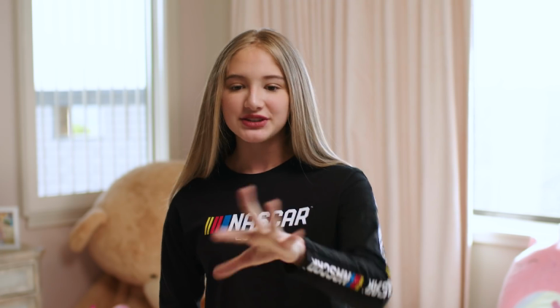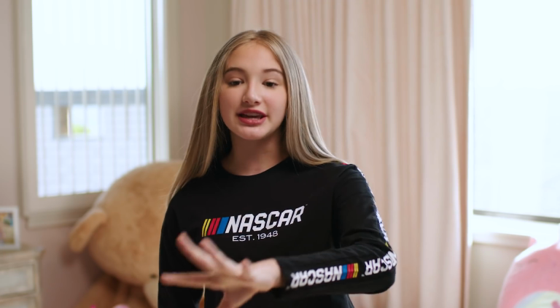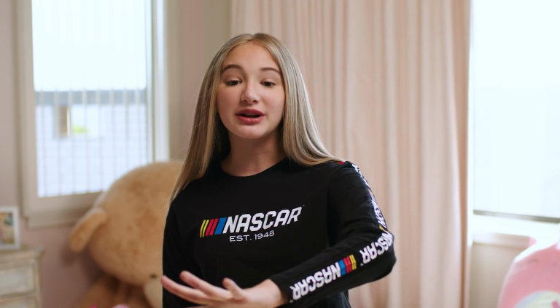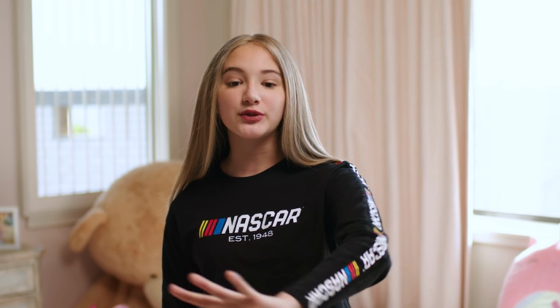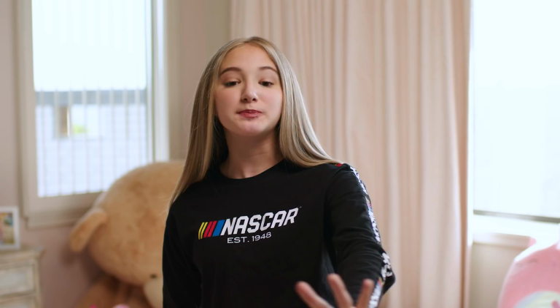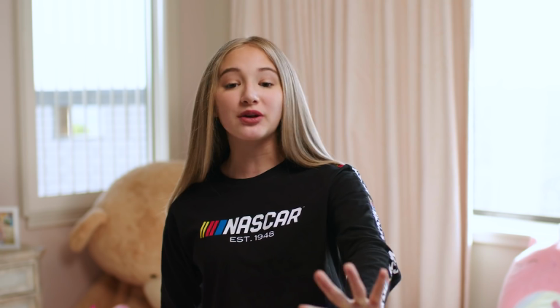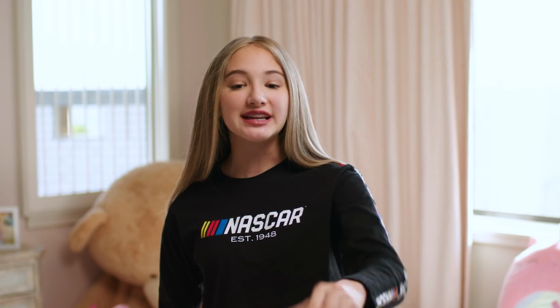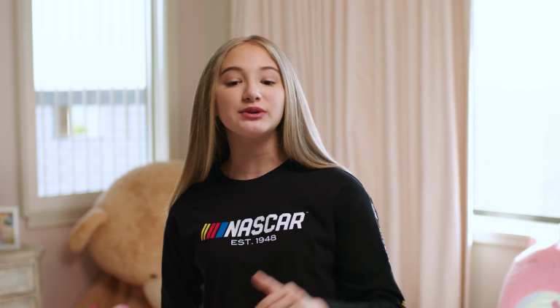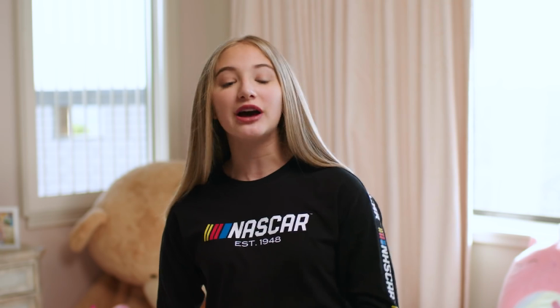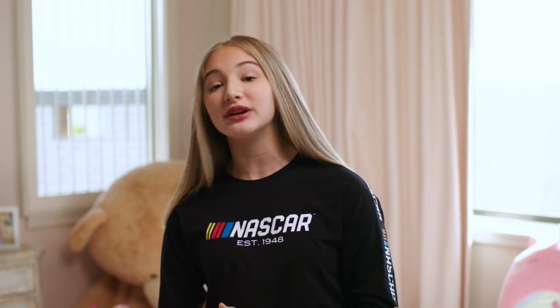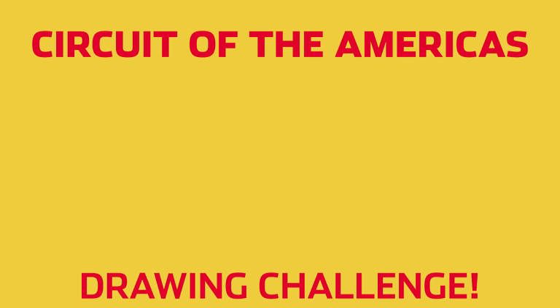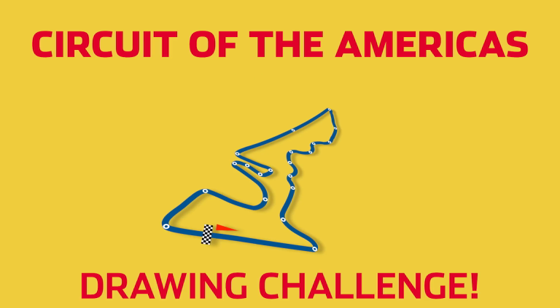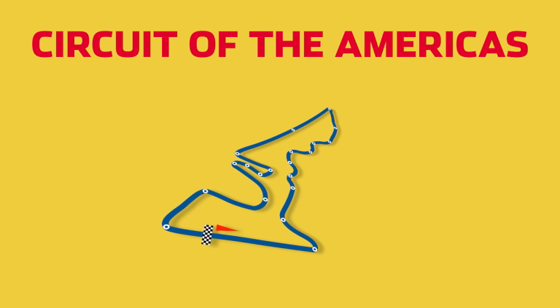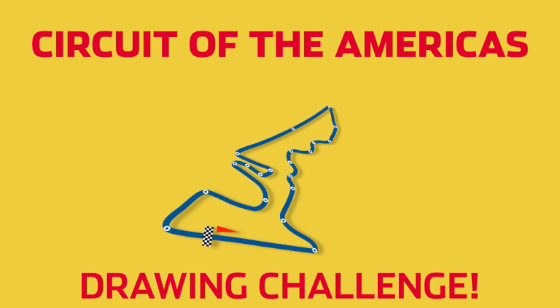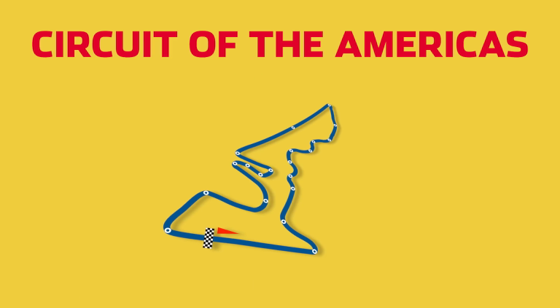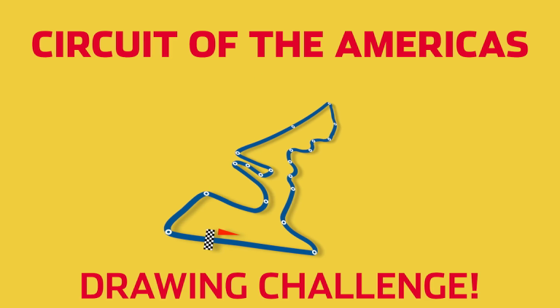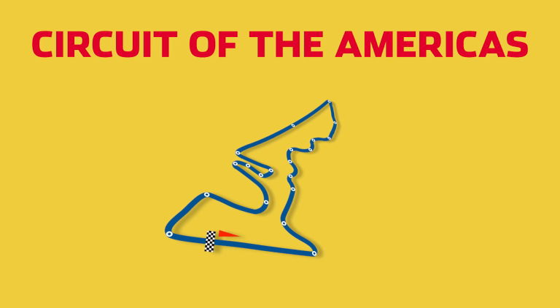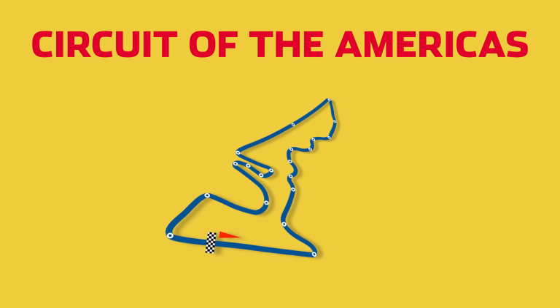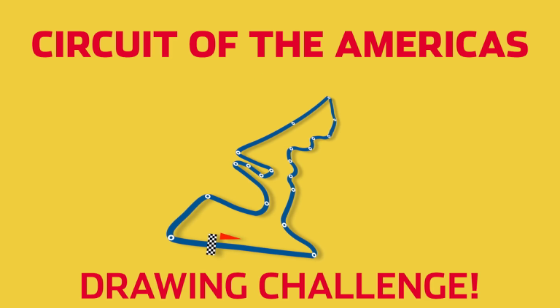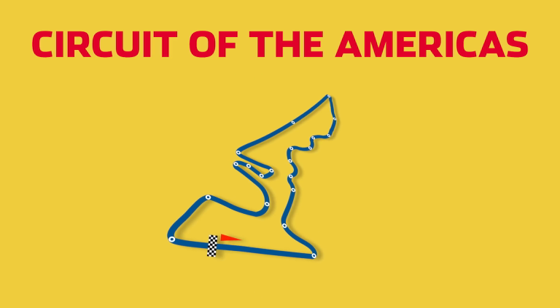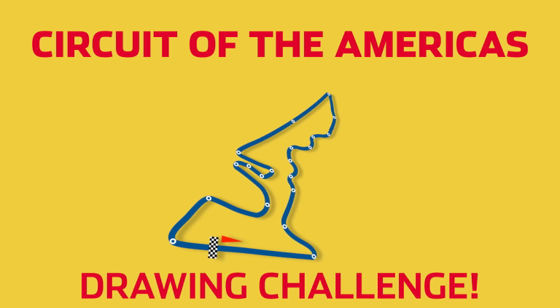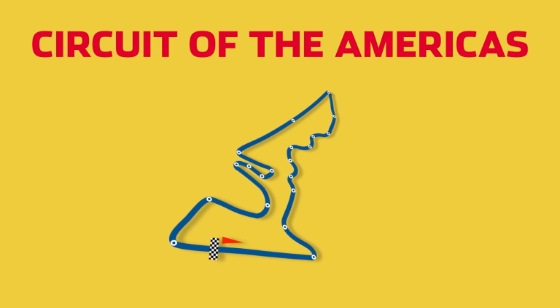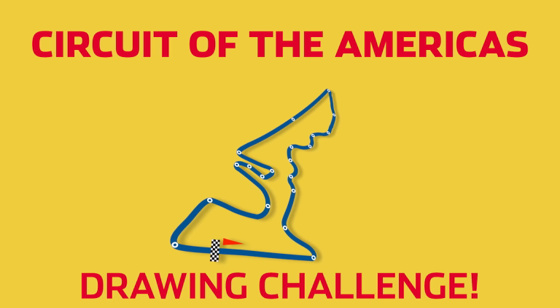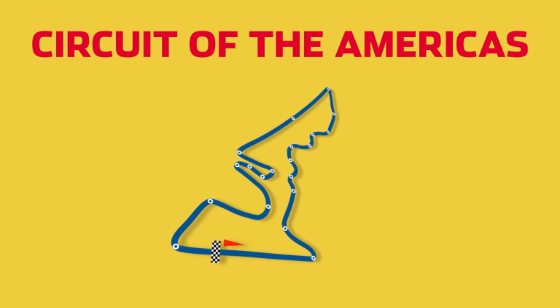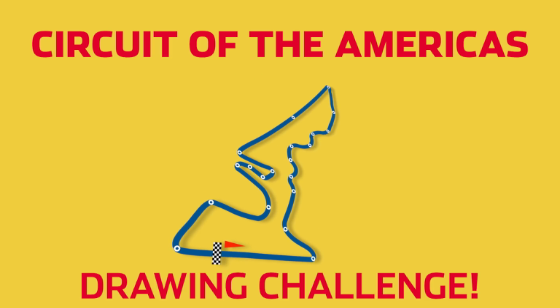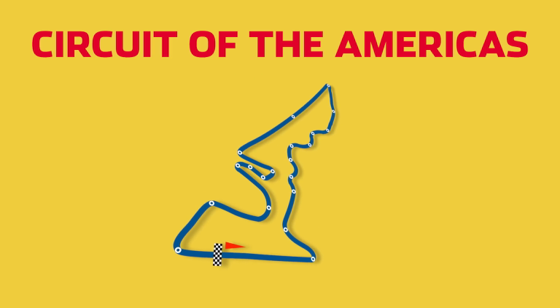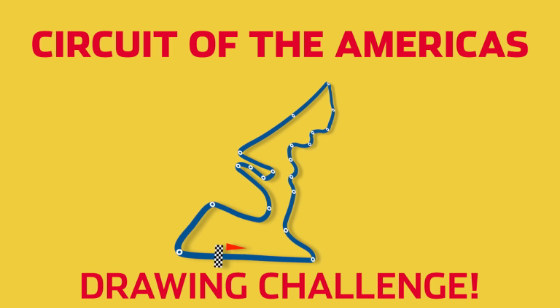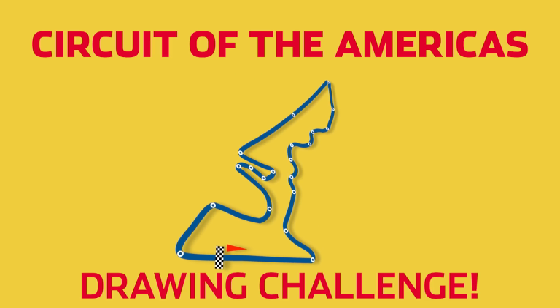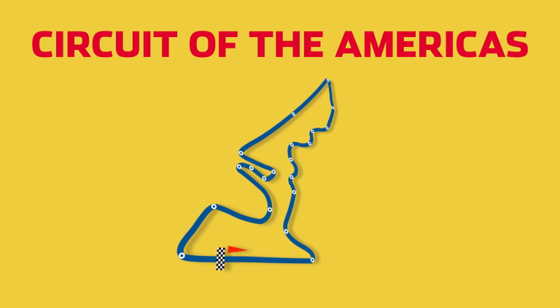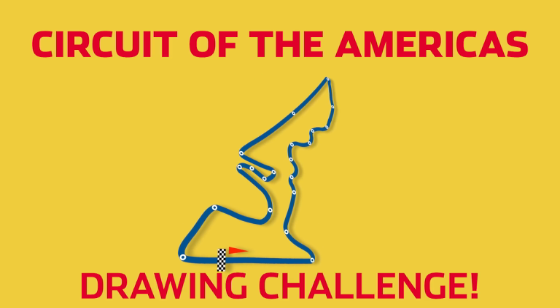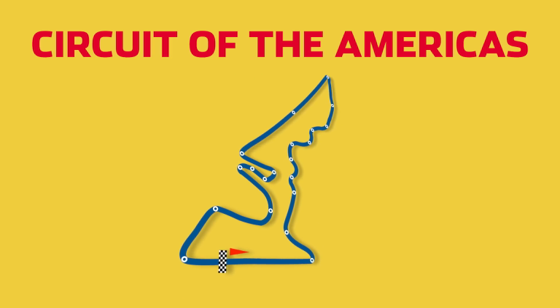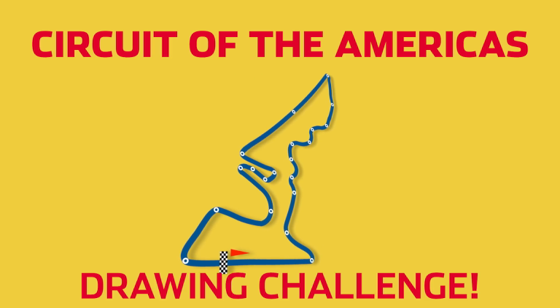To get ready for this big race, we thought we'd challenge the drivers to draw the course and see if they could remember all 20 turns.